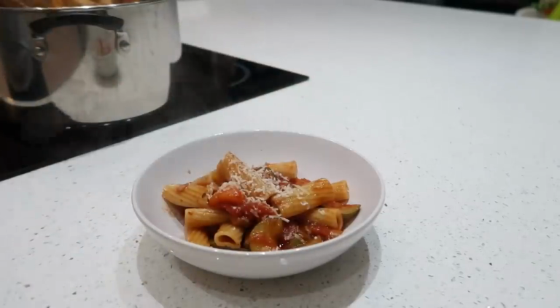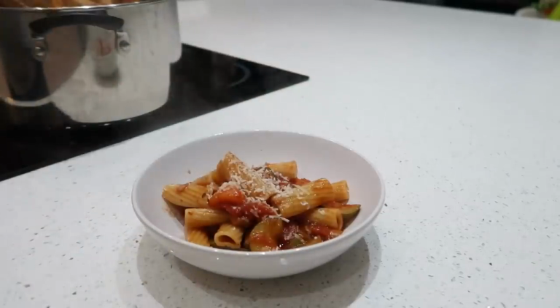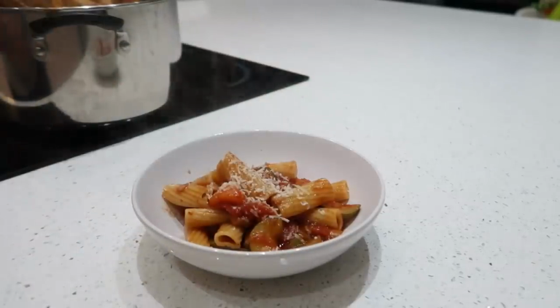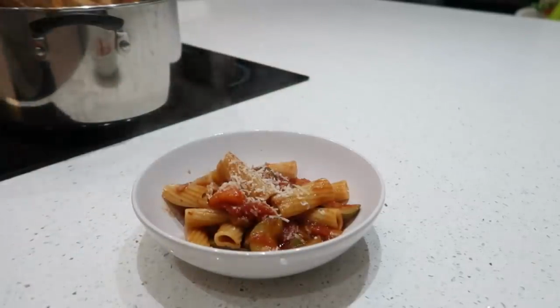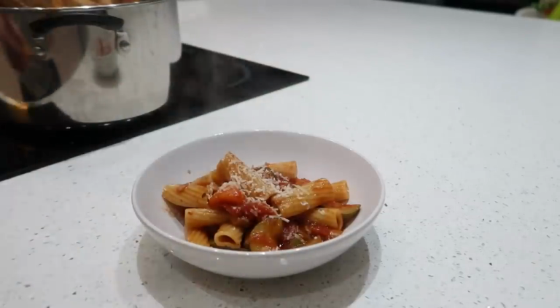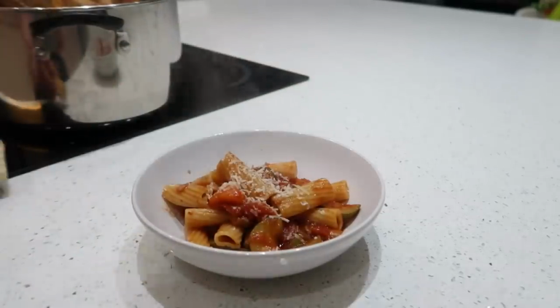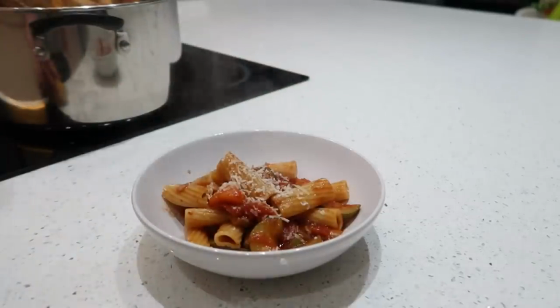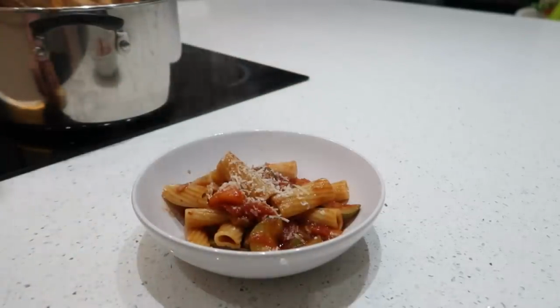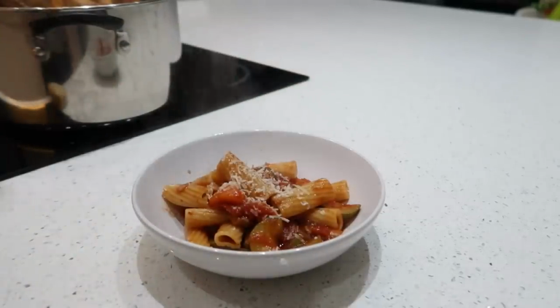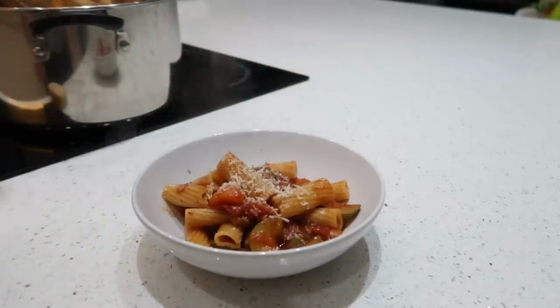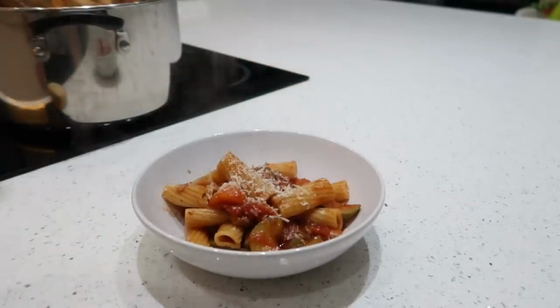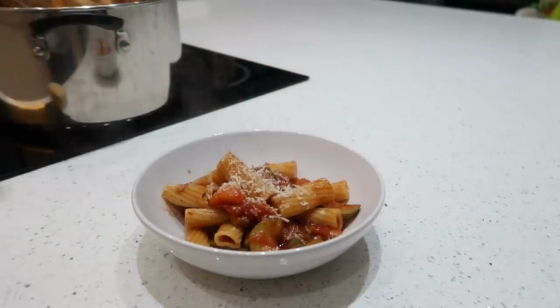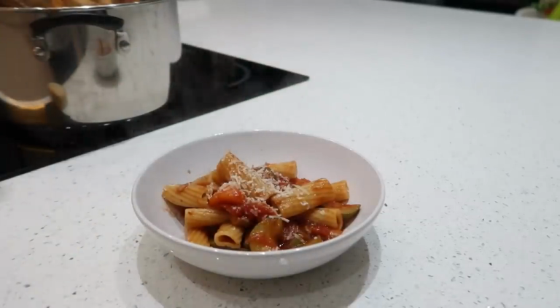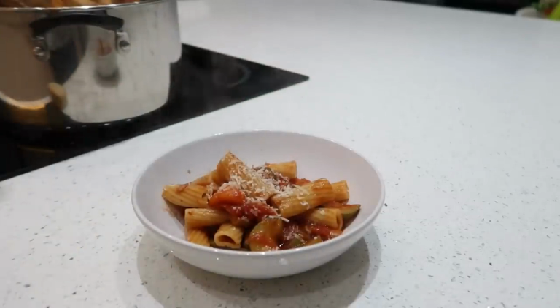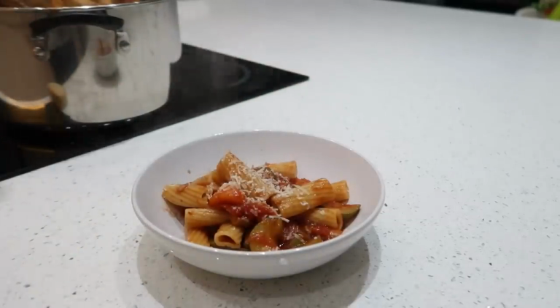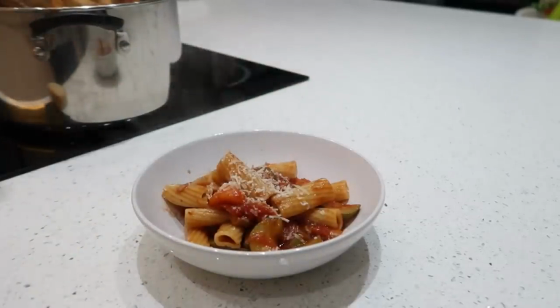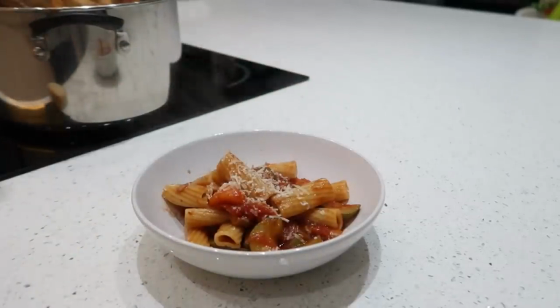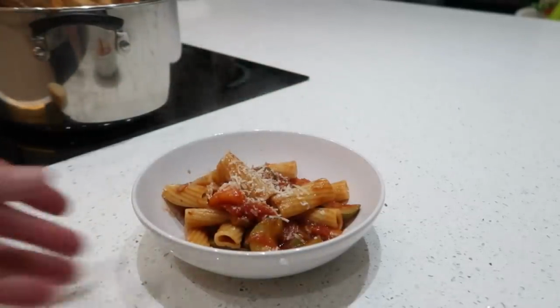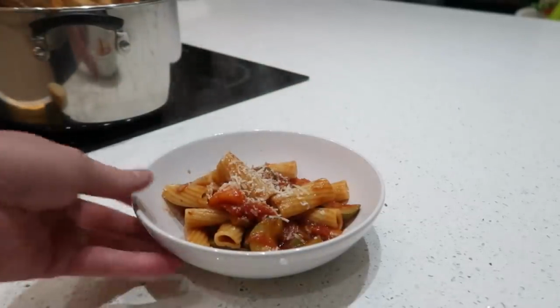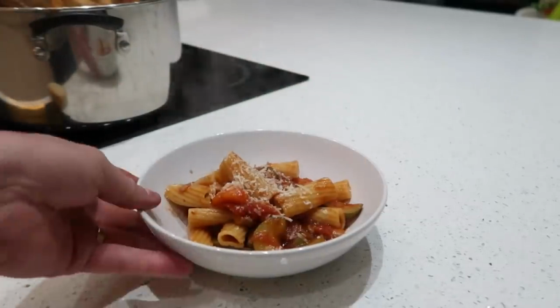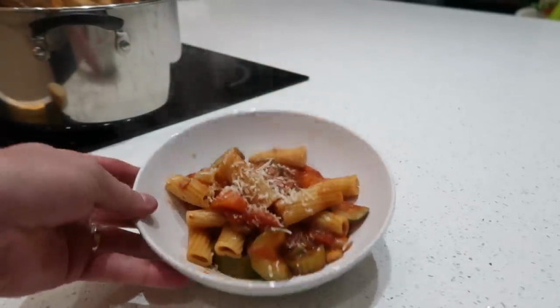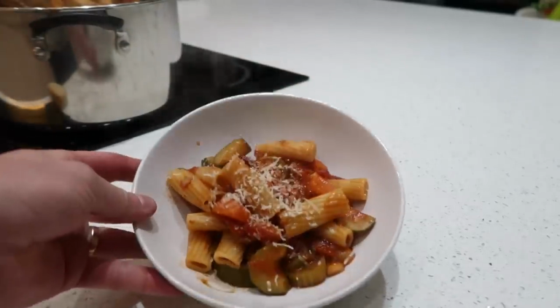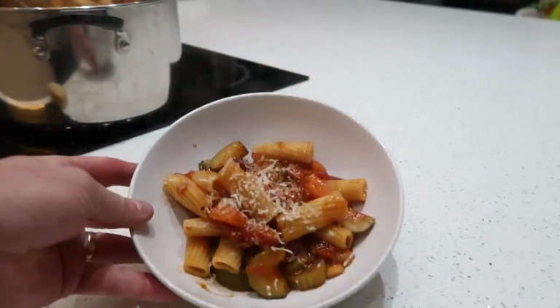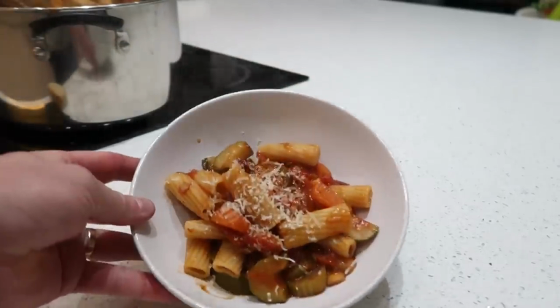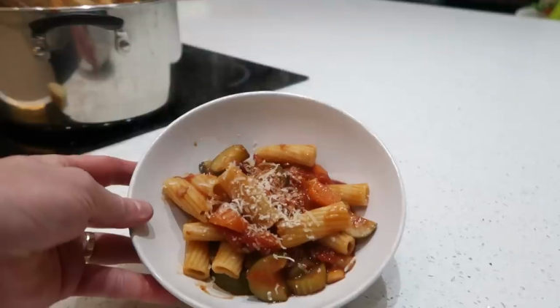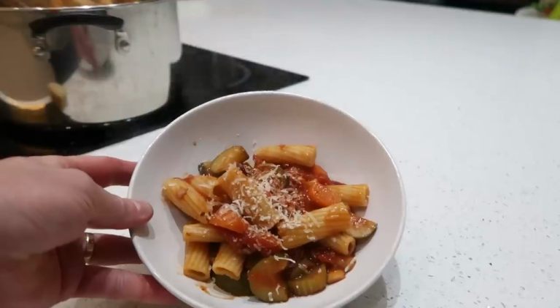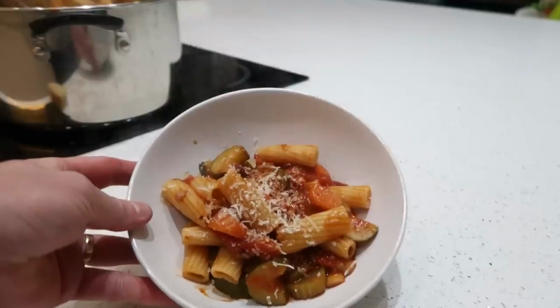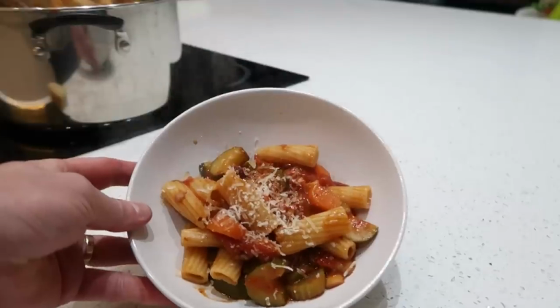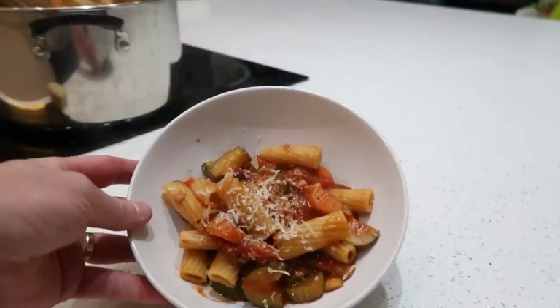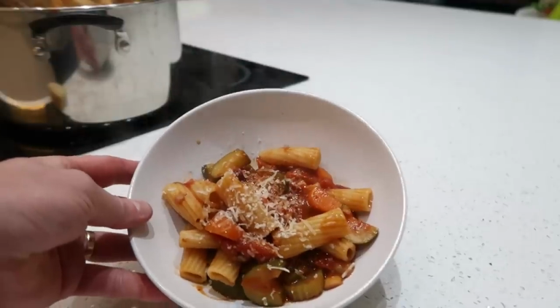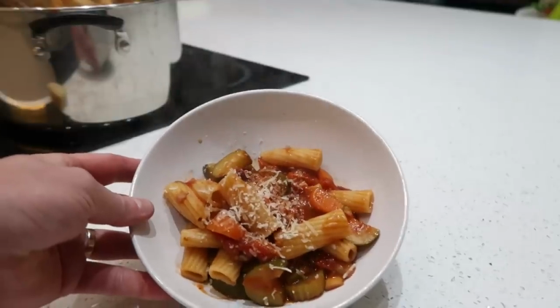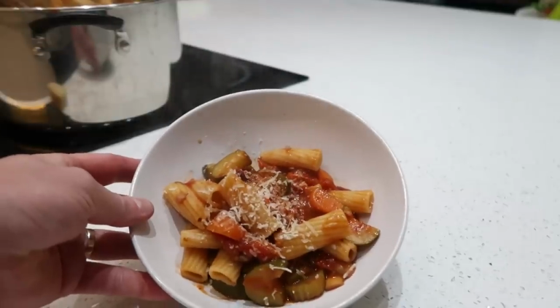And that is it folks, all done. That looks so tasty.